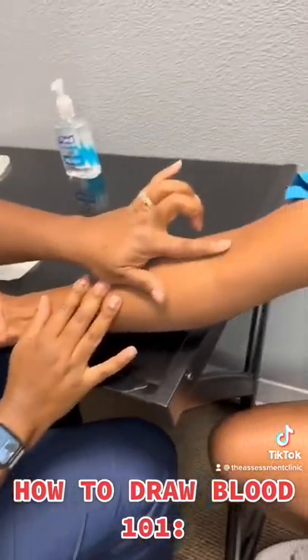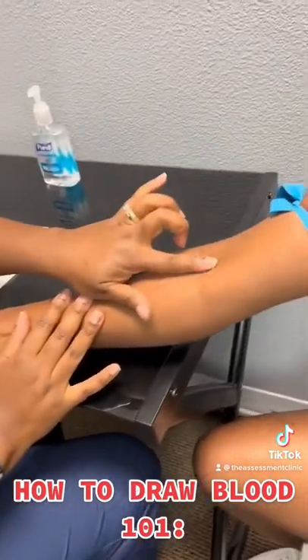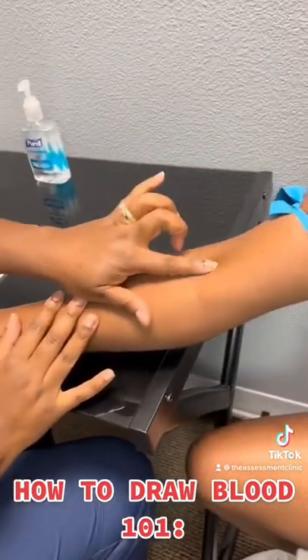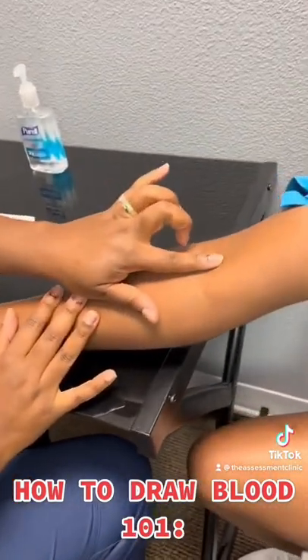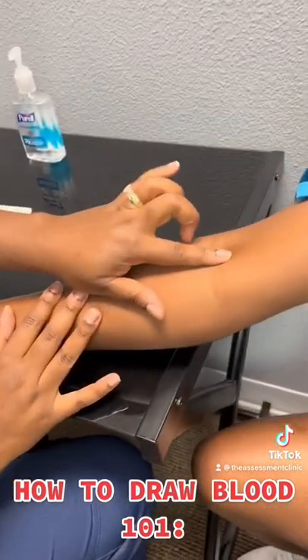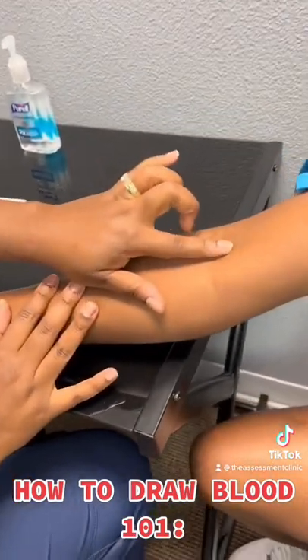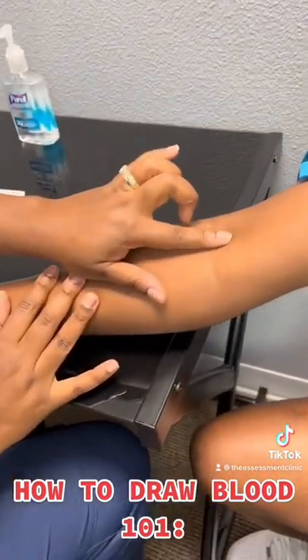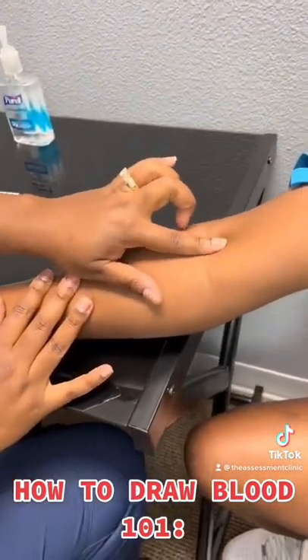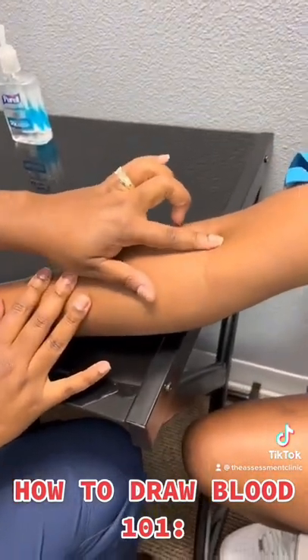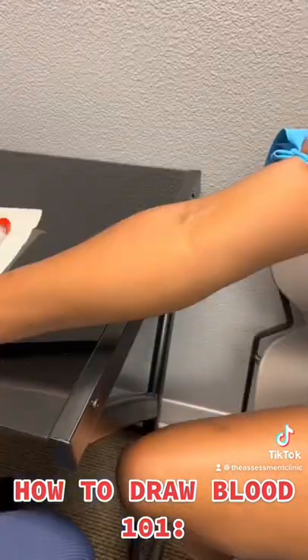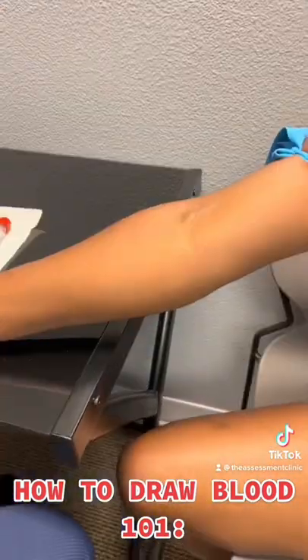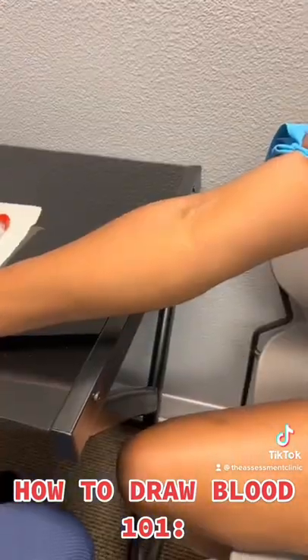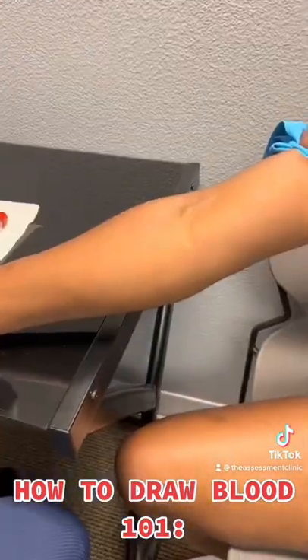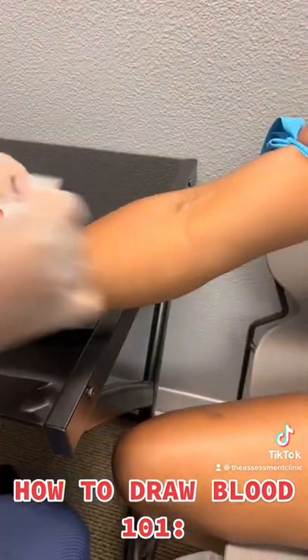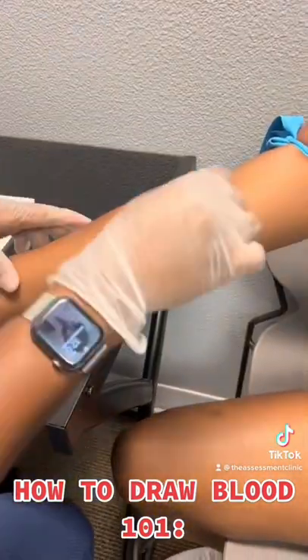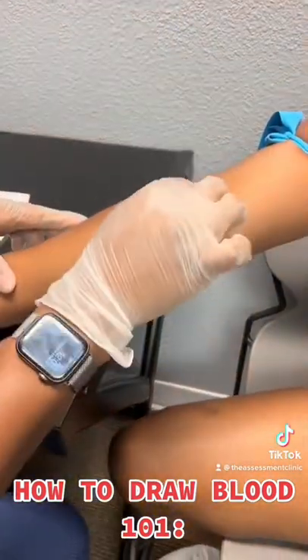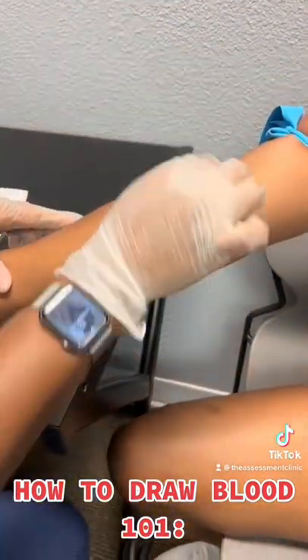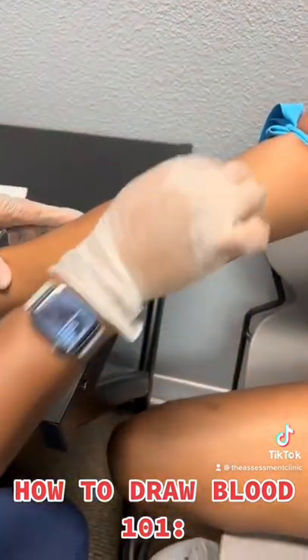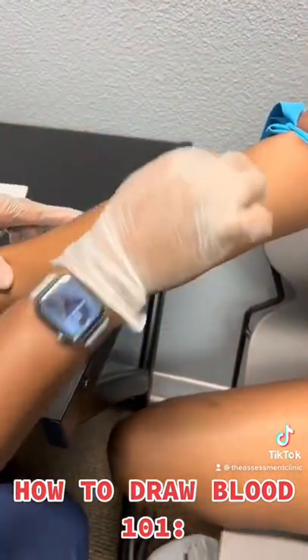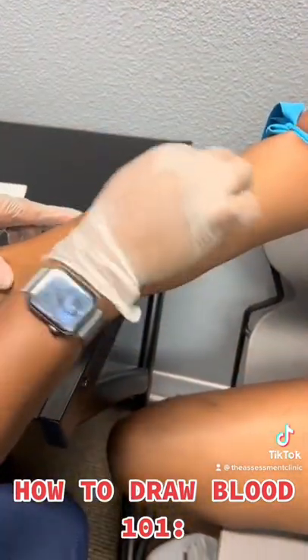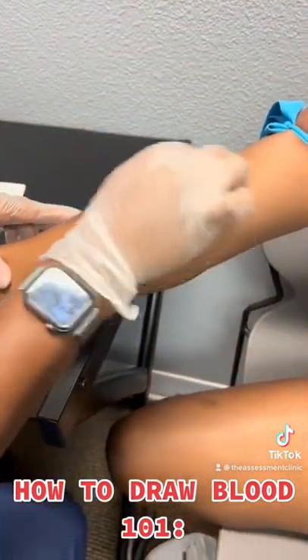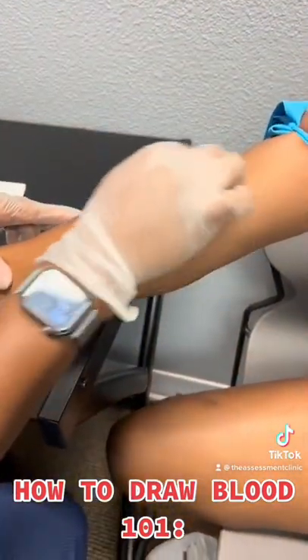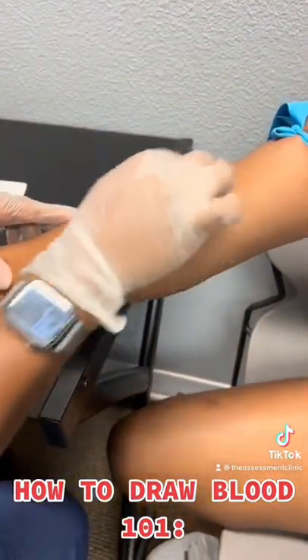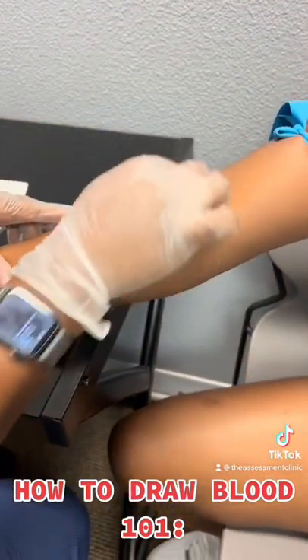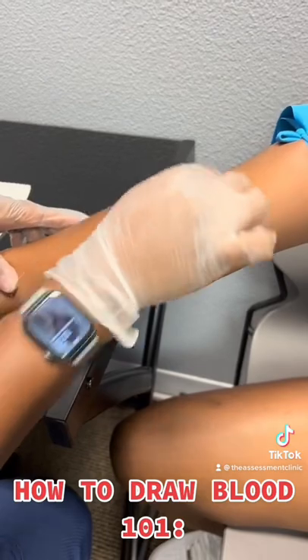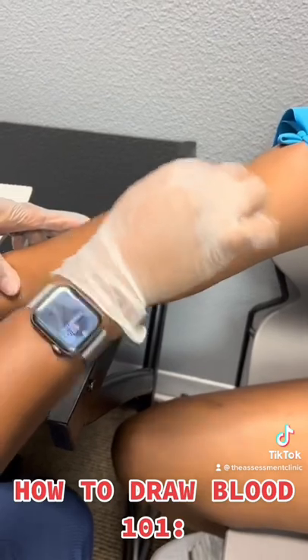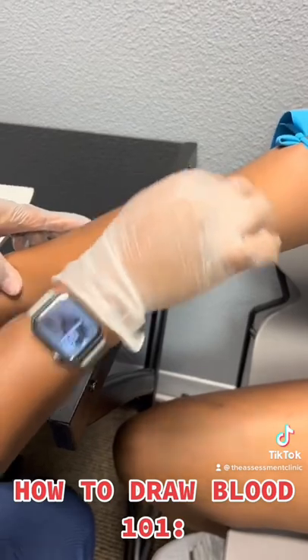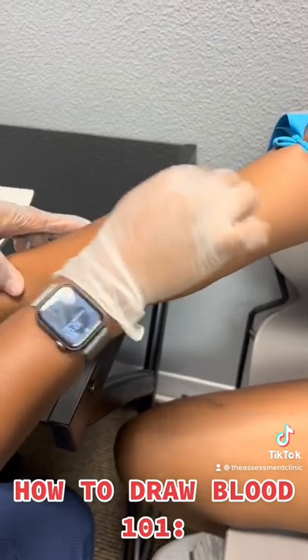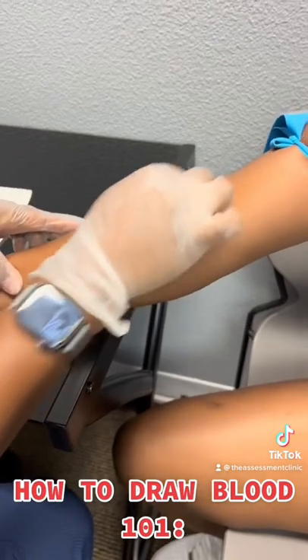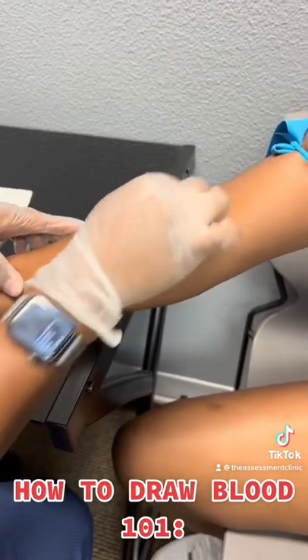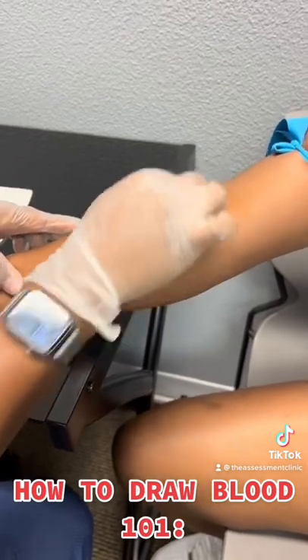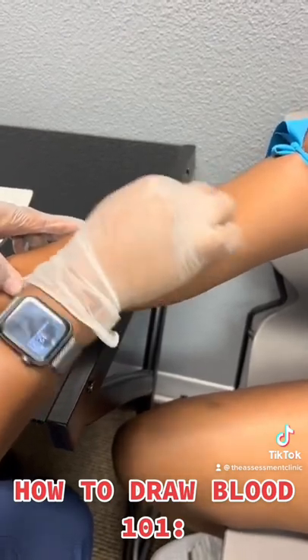Make sure it's nice and bouncy. Clean the skin with alcohol, then let it dry.